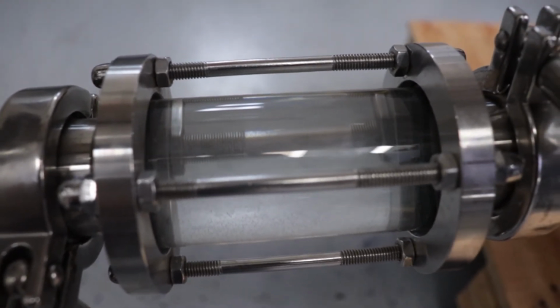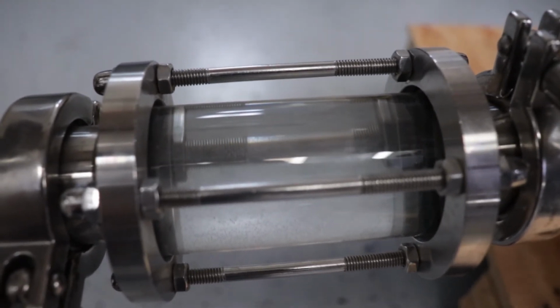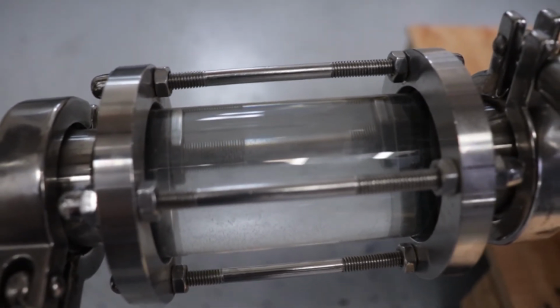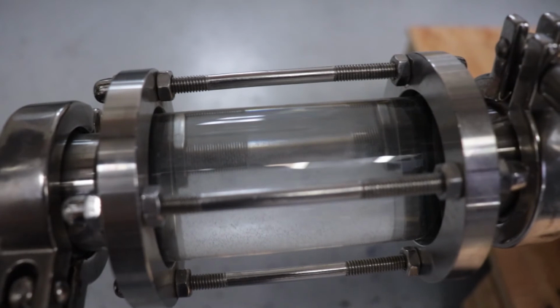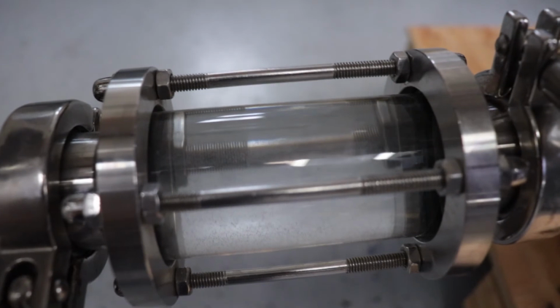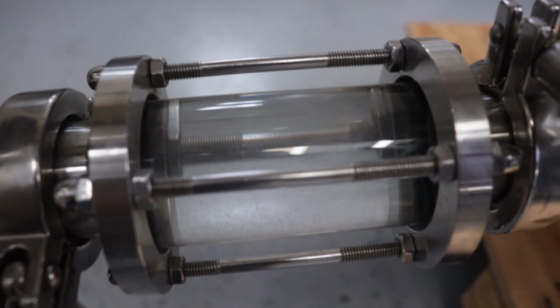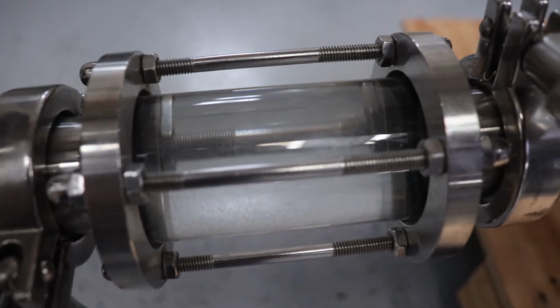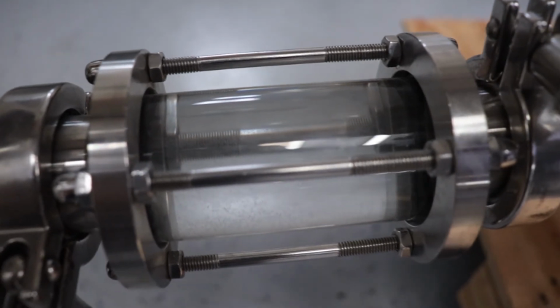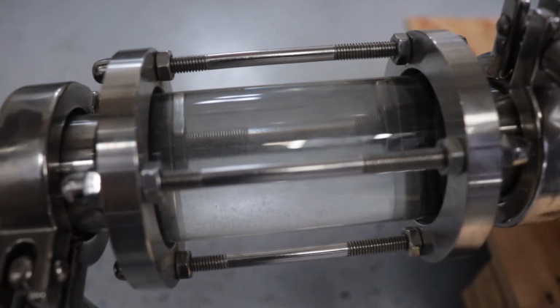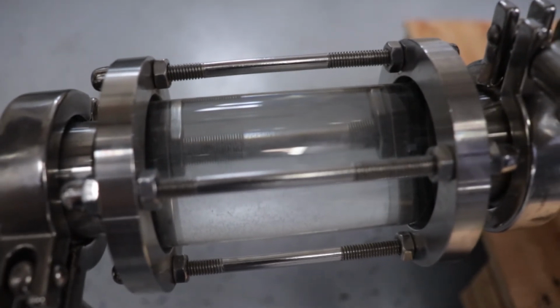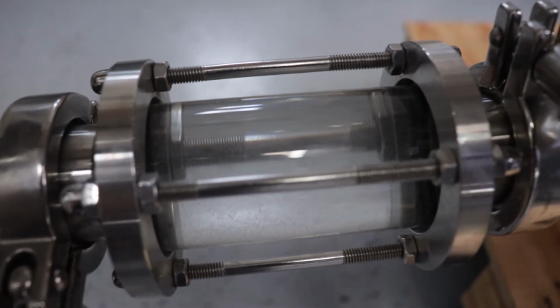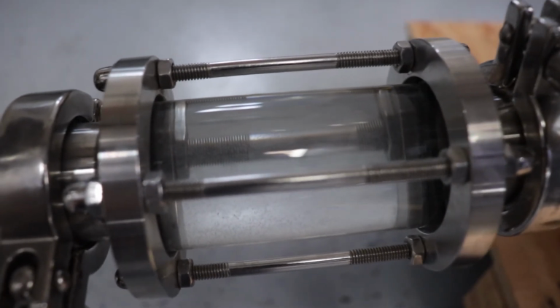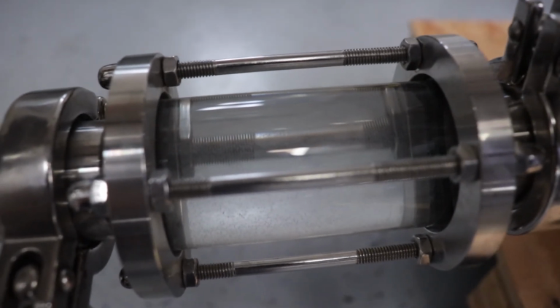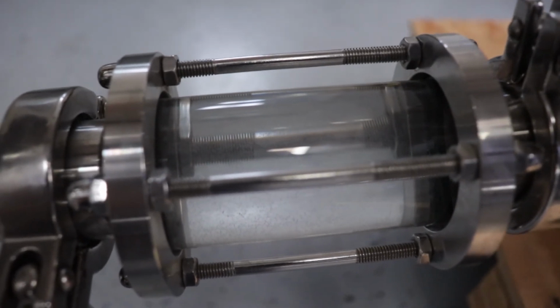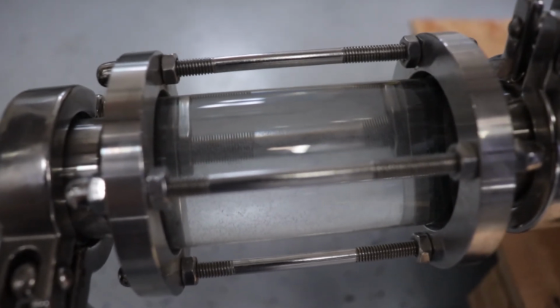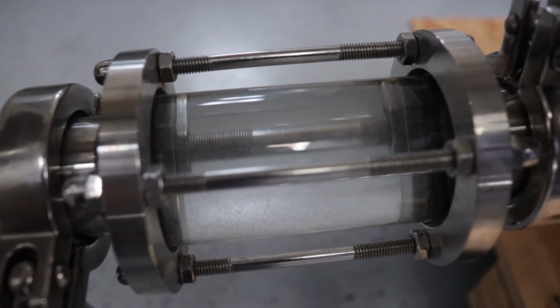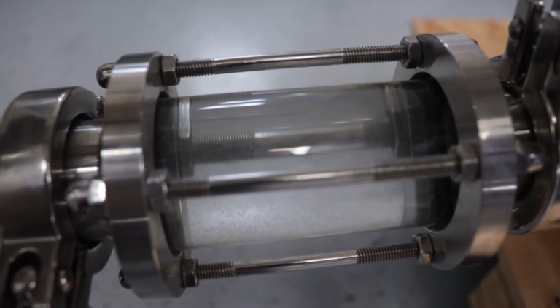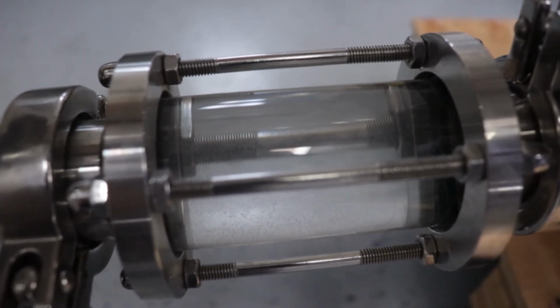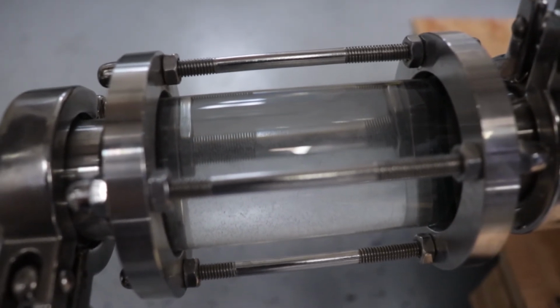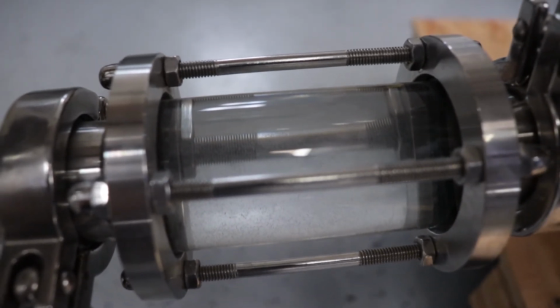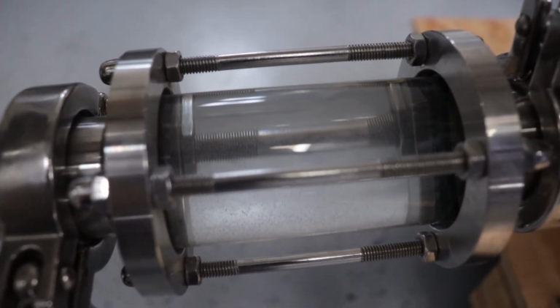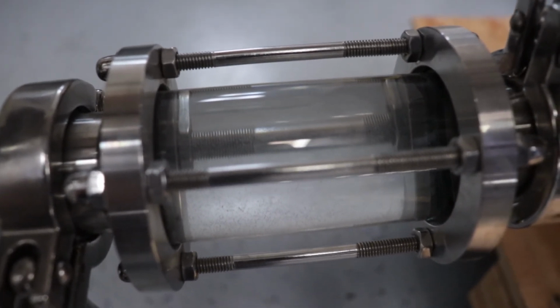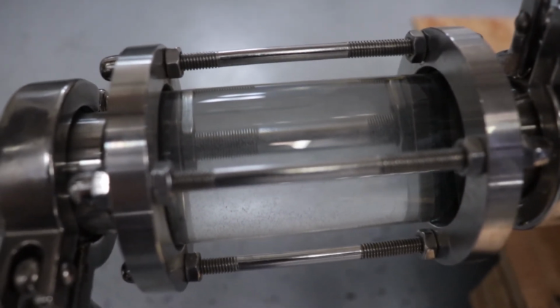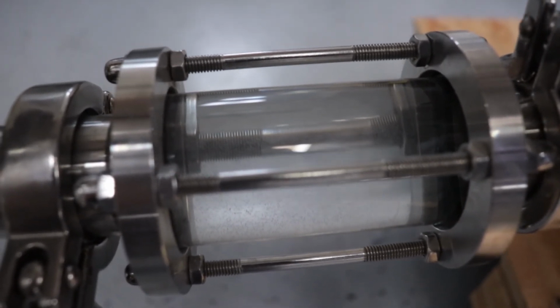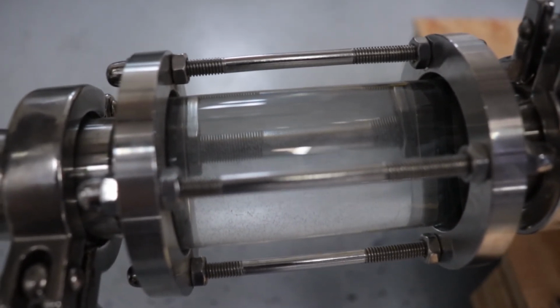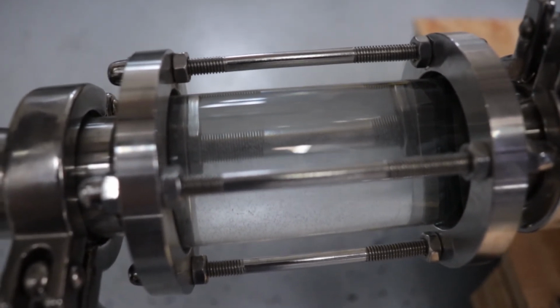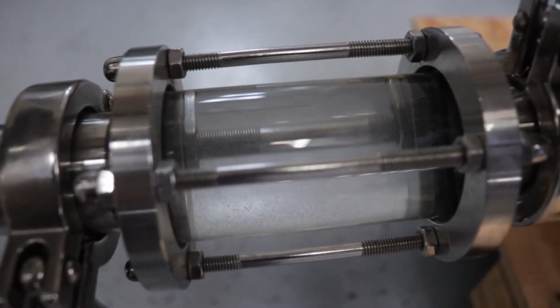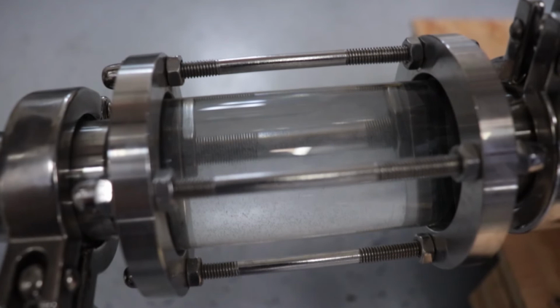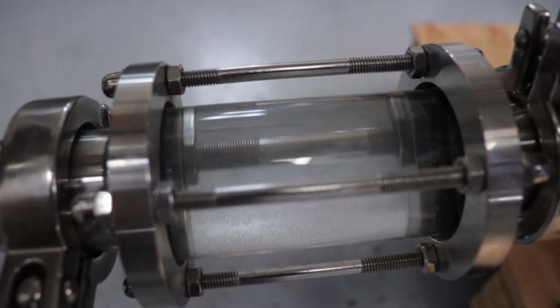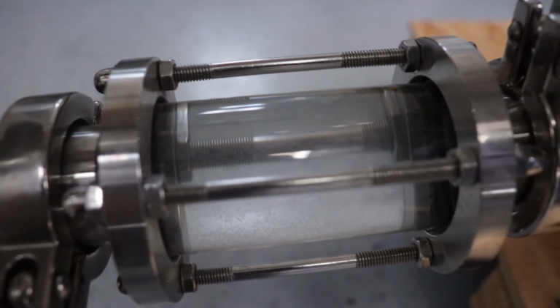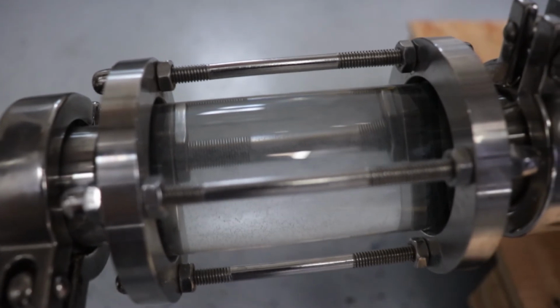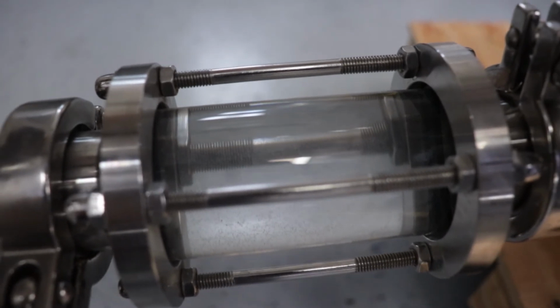Liquid cavitation can damage a pump's internal parts and as a result reduces the pump efficiency and performance.